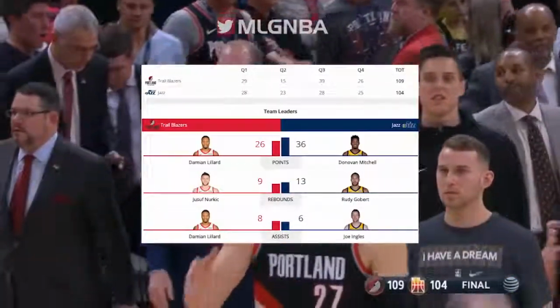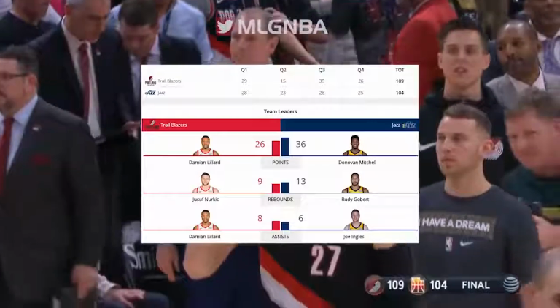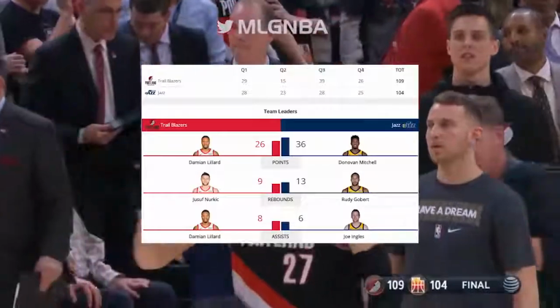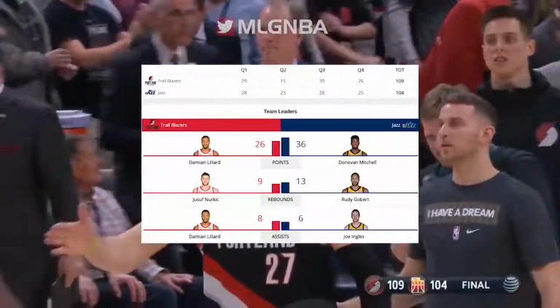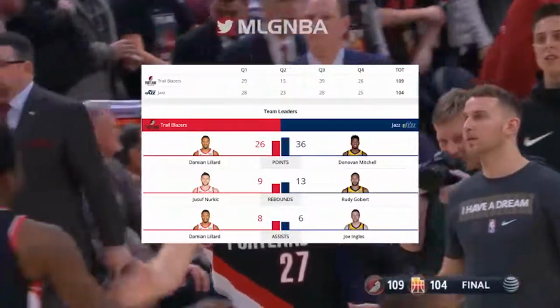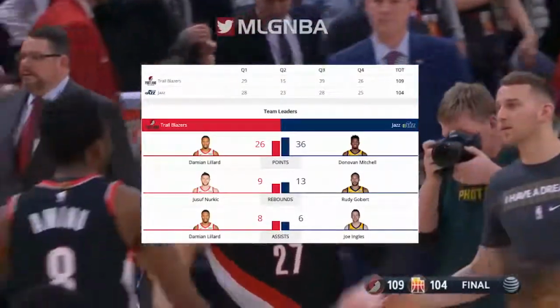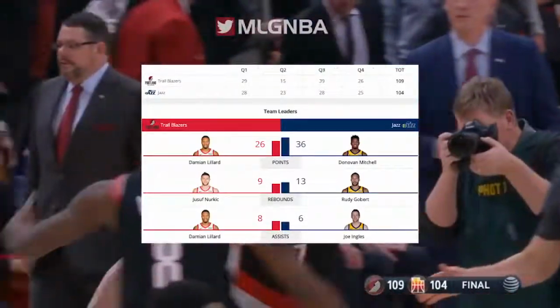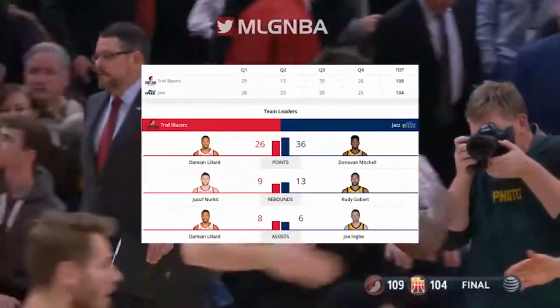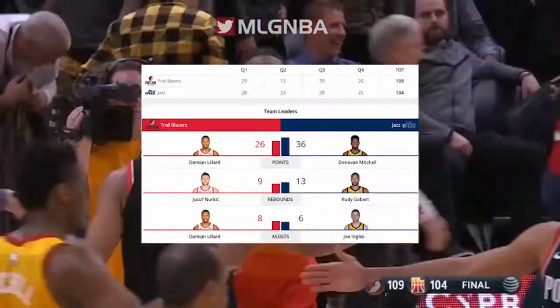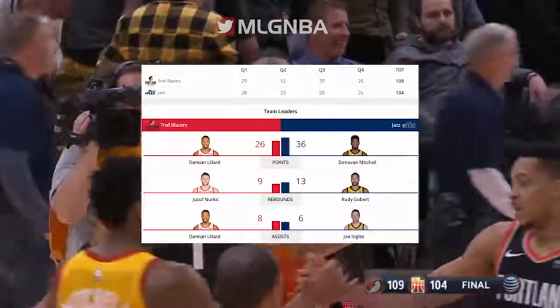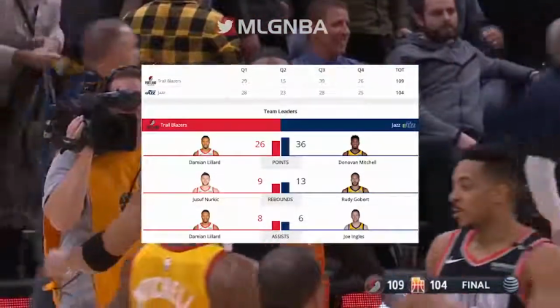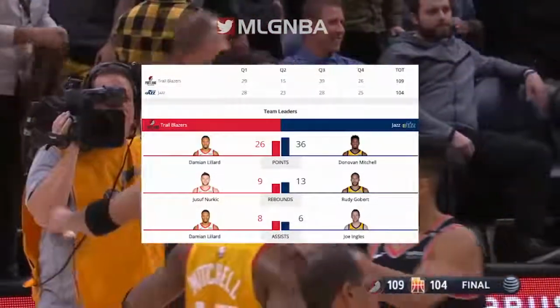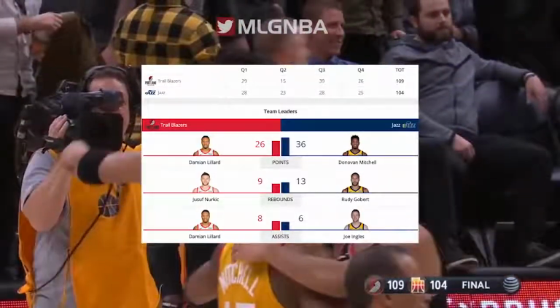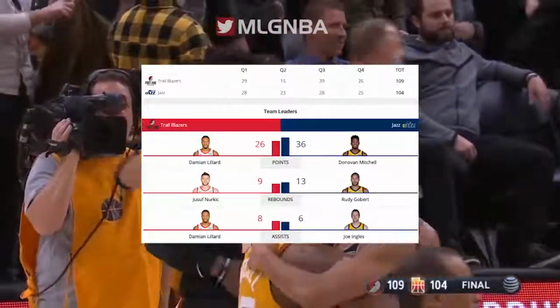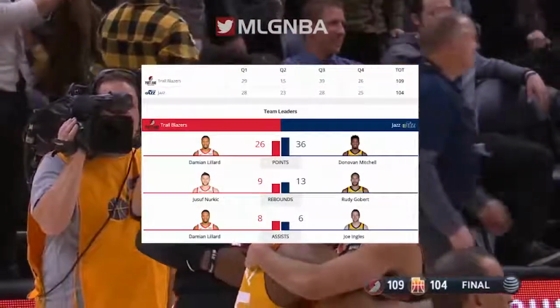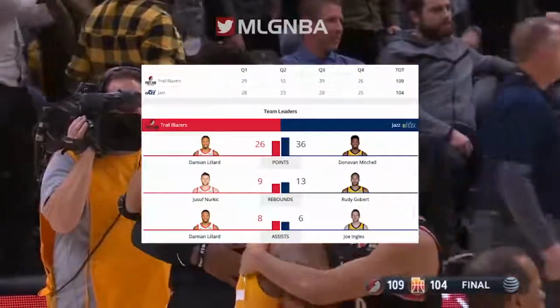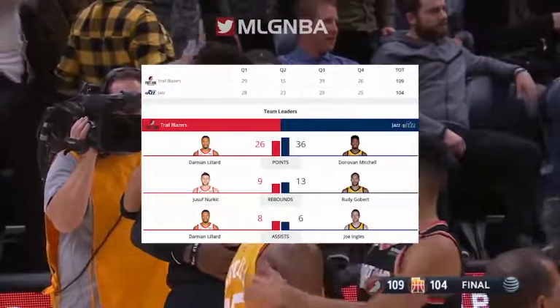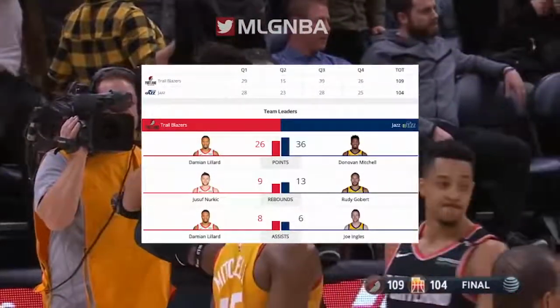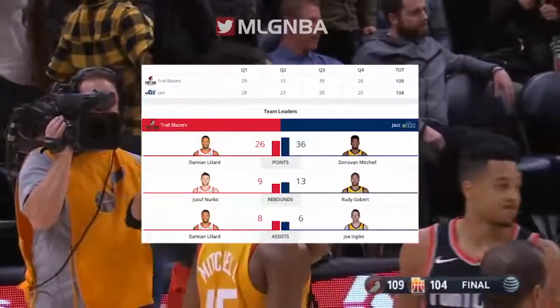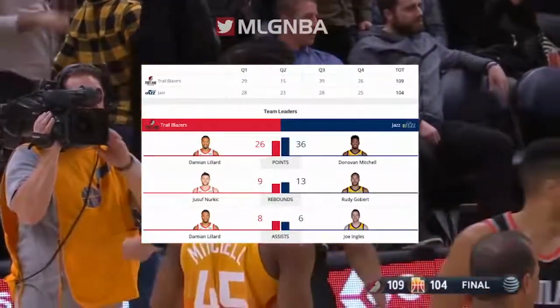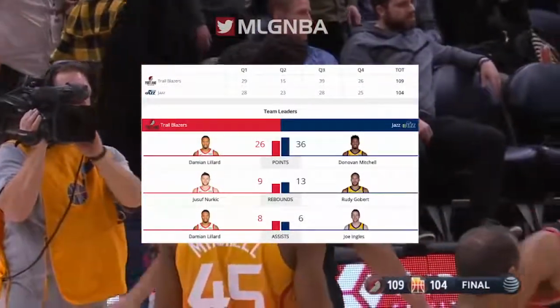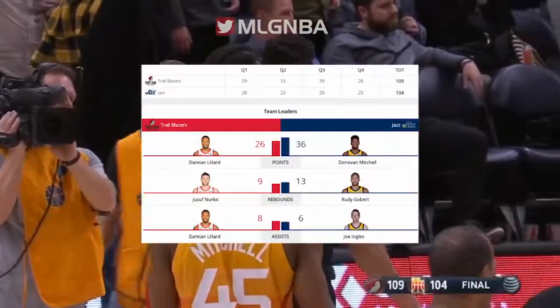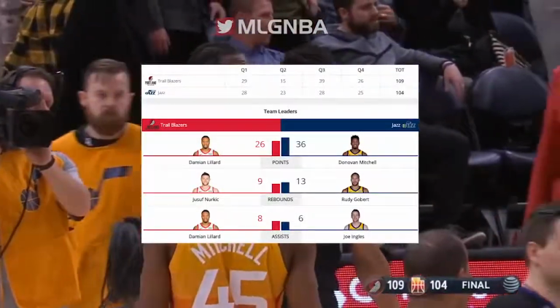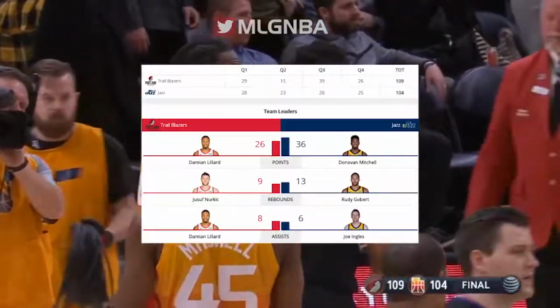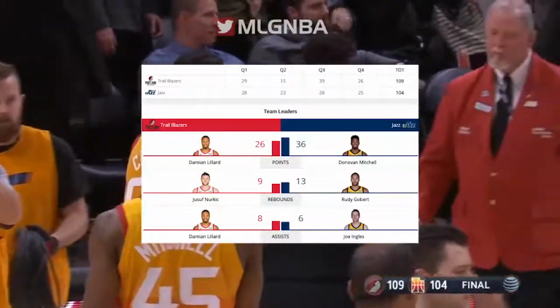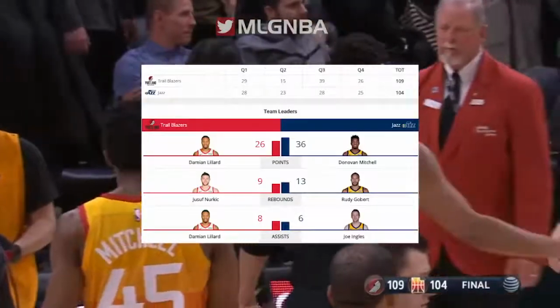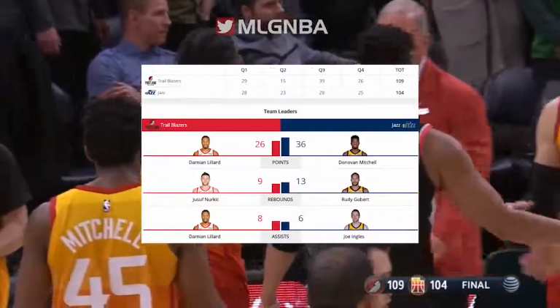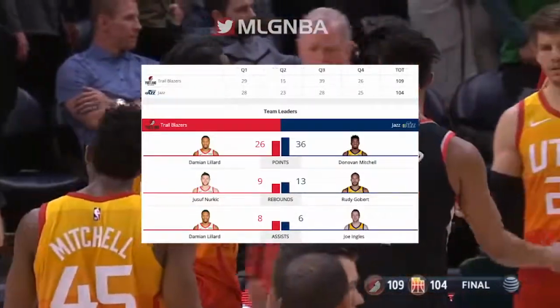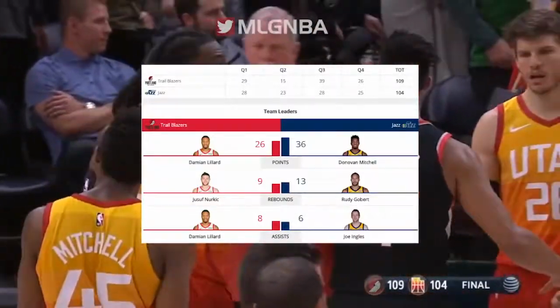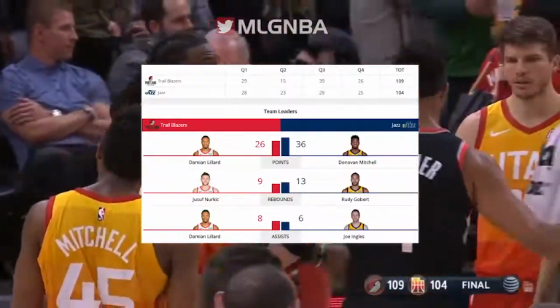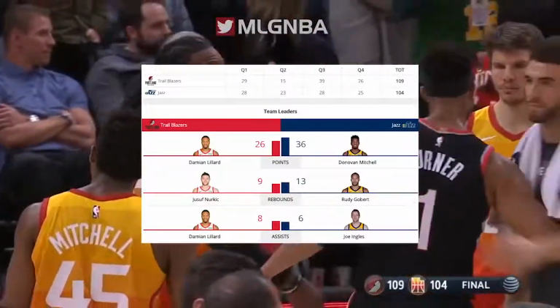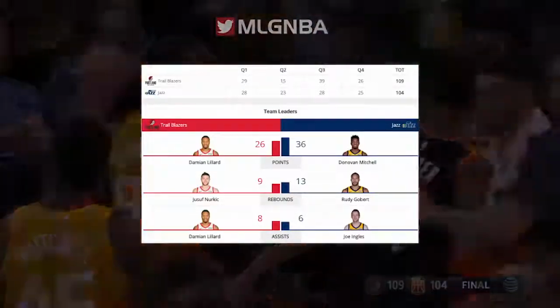Thank you all for being here. It's hard to beat a team three straight times. Especially a good team like this.